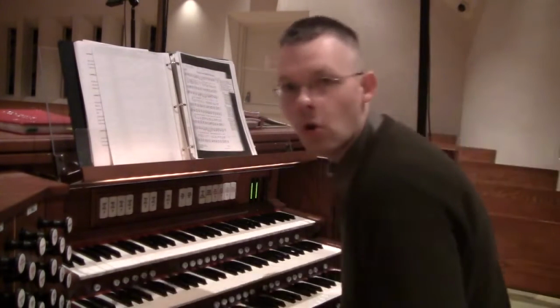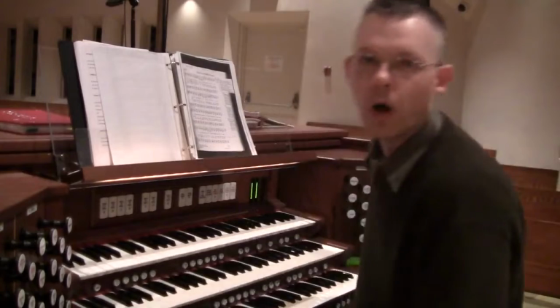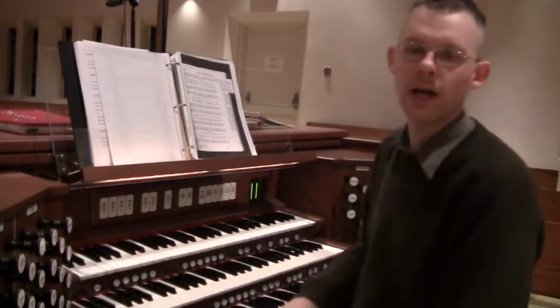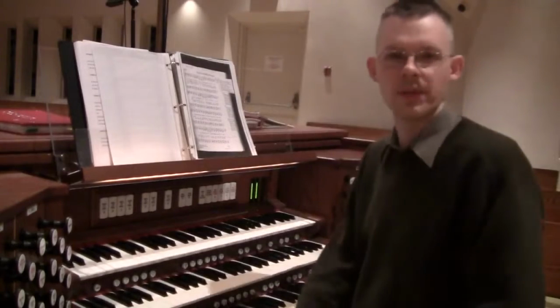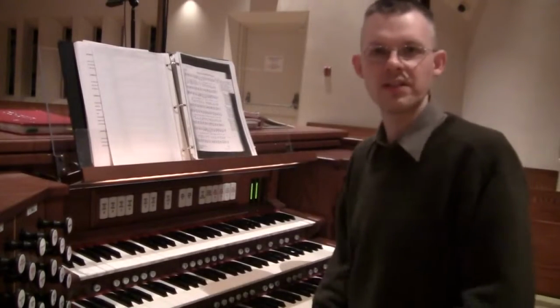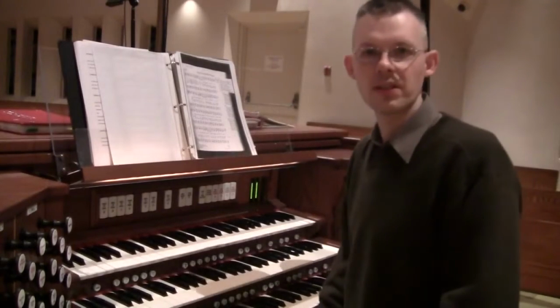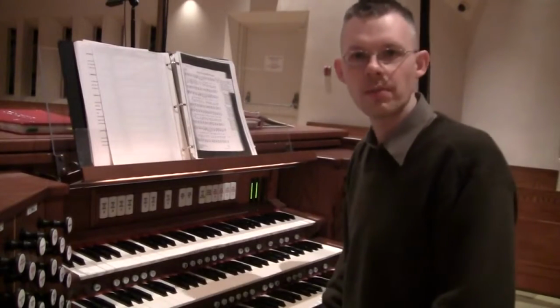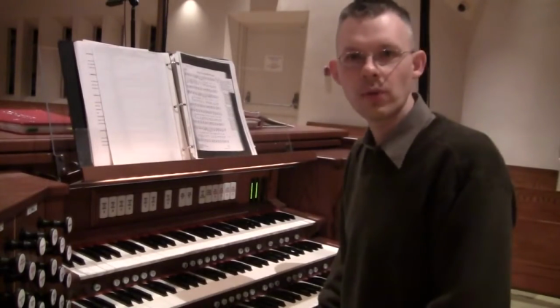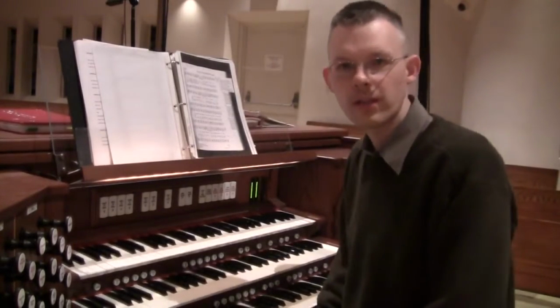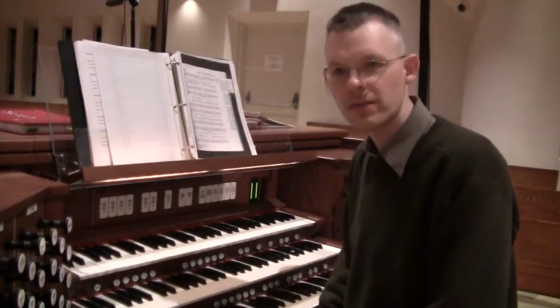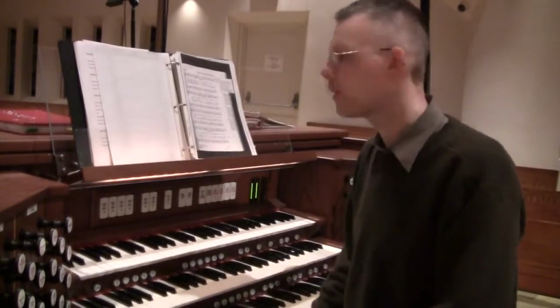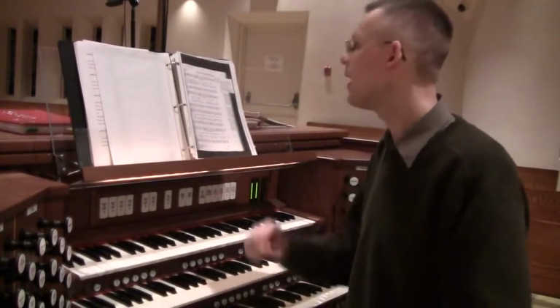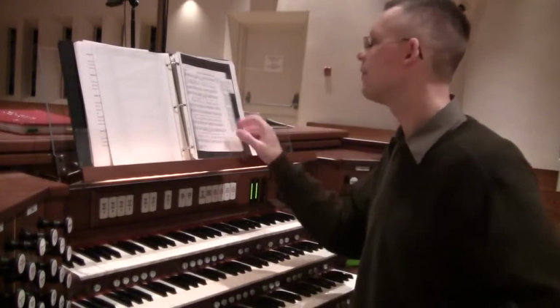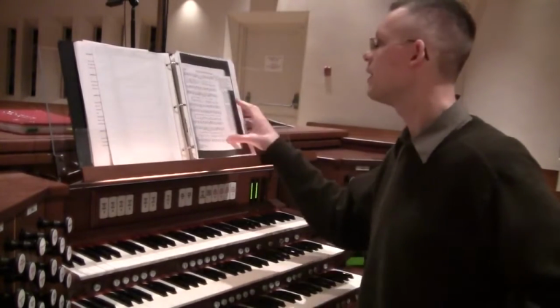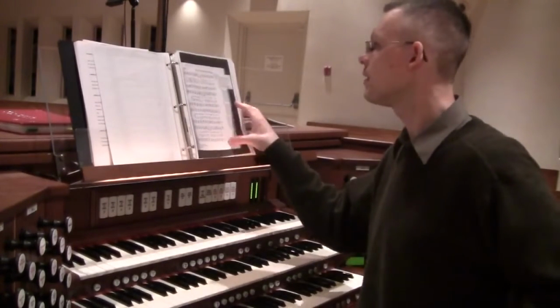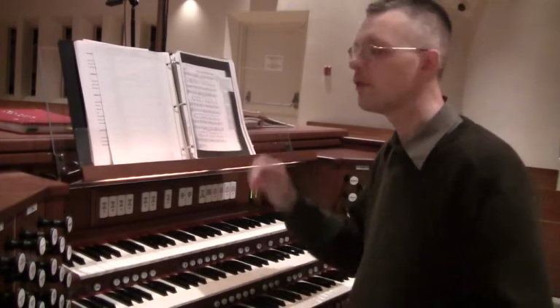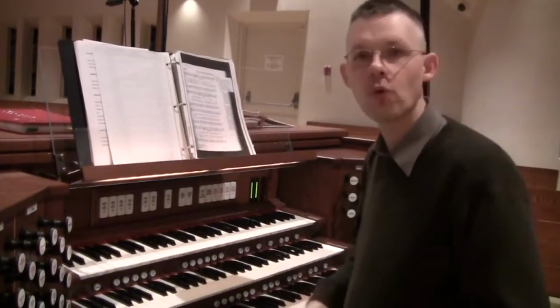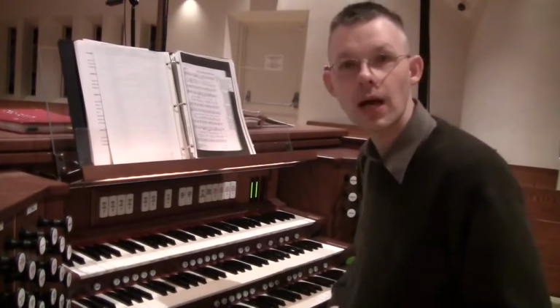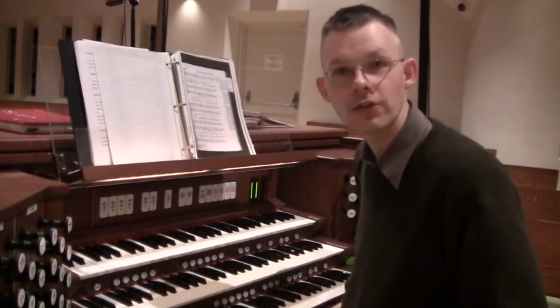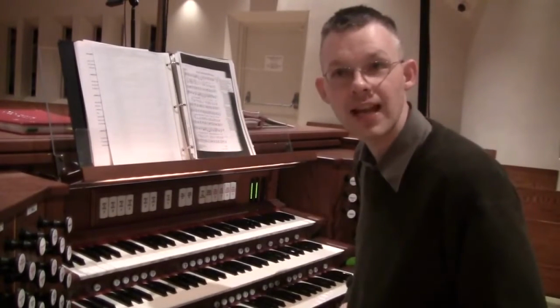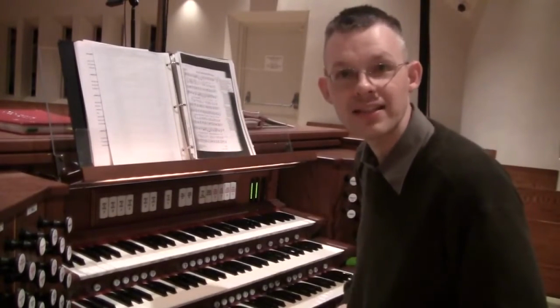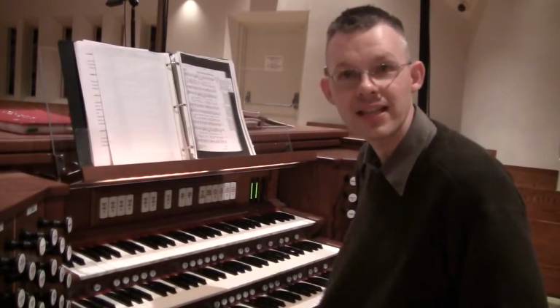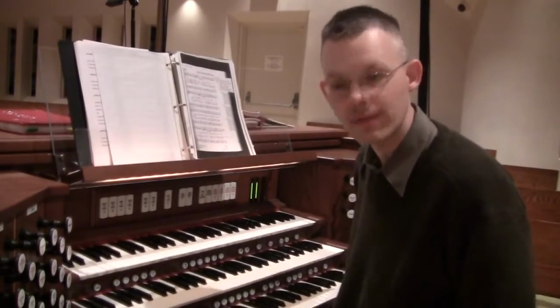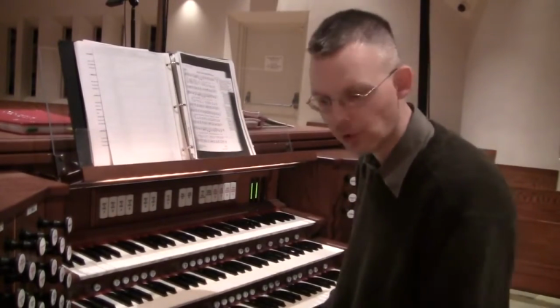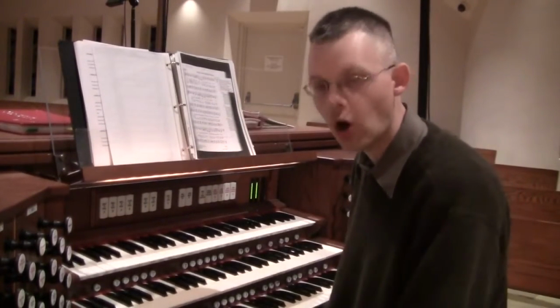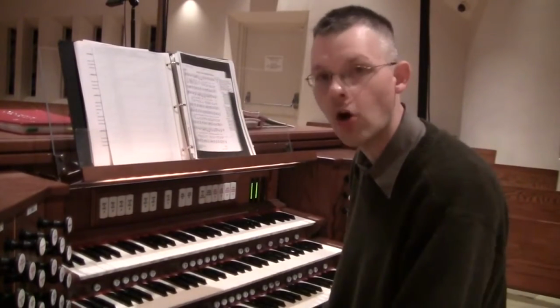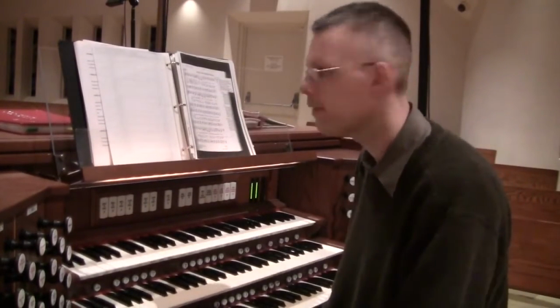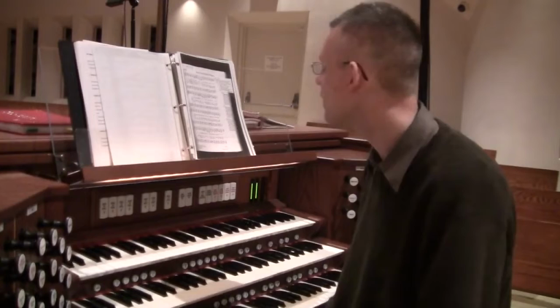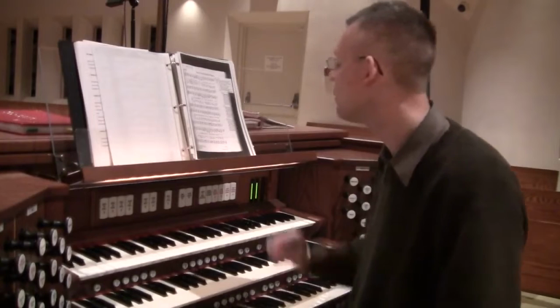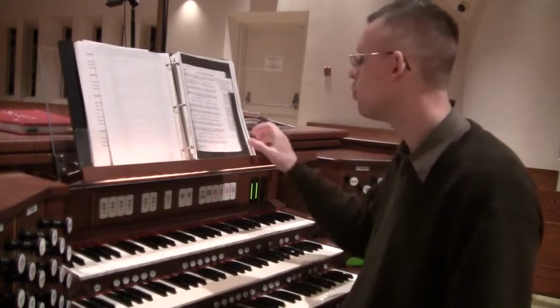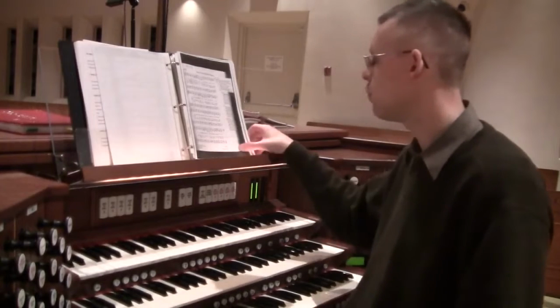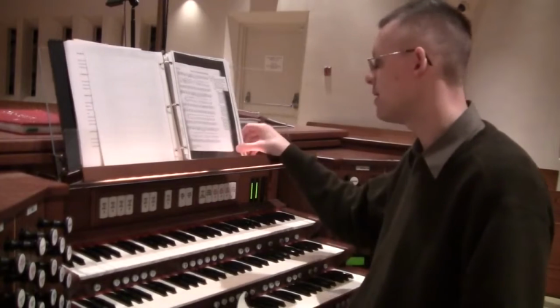Welcome to this week's Hymn of the Week. This week we have EOW 419, 'For All the Faithful Women.'